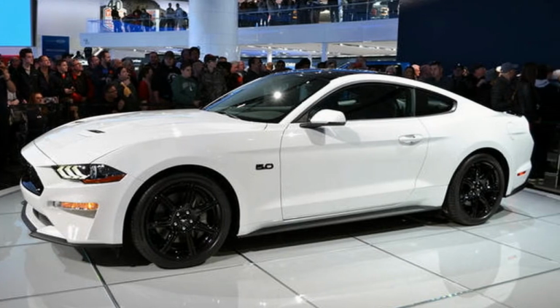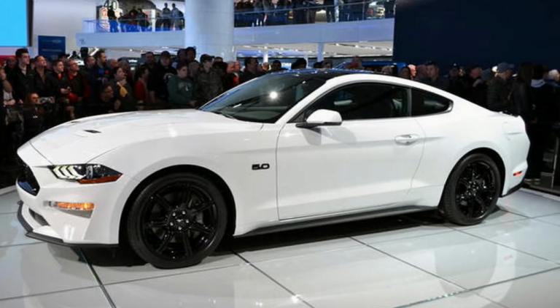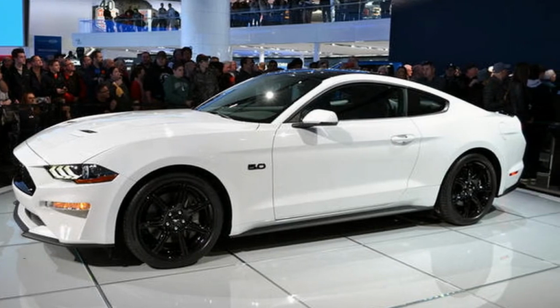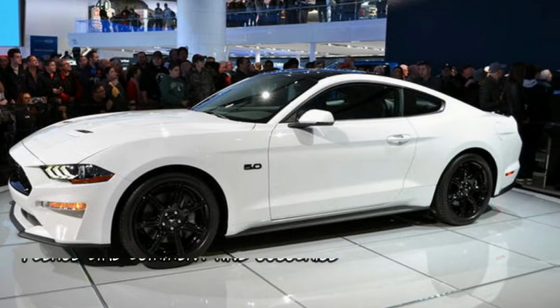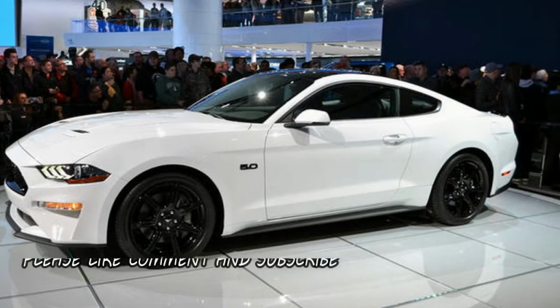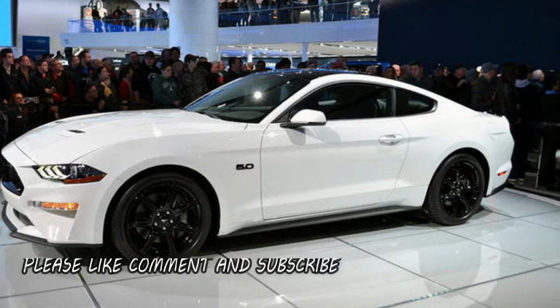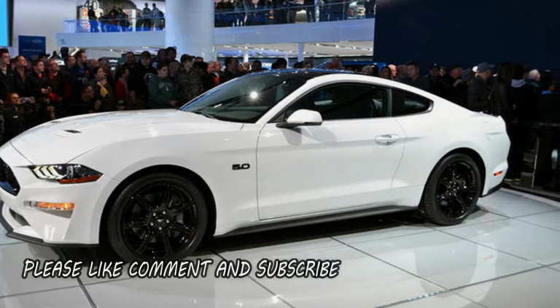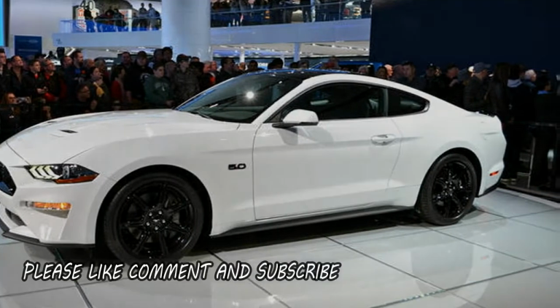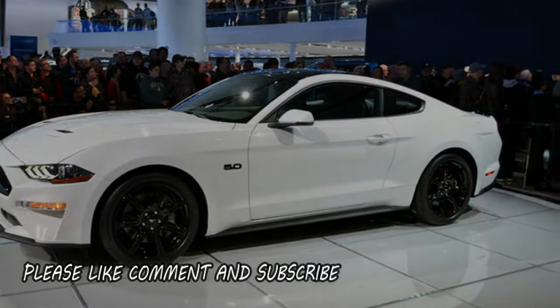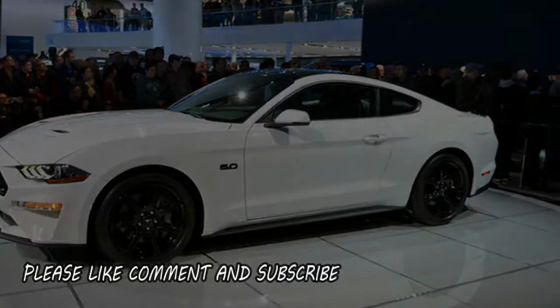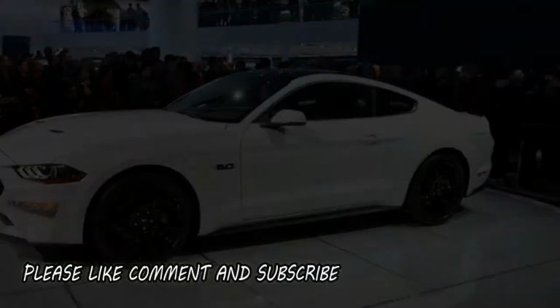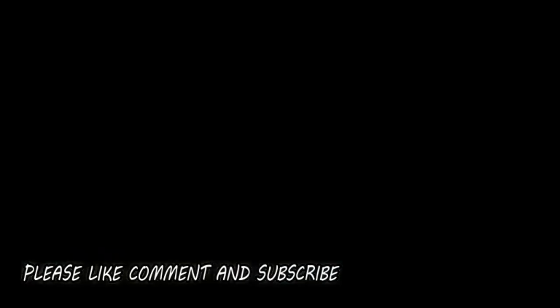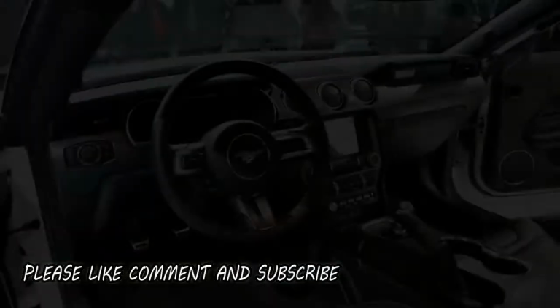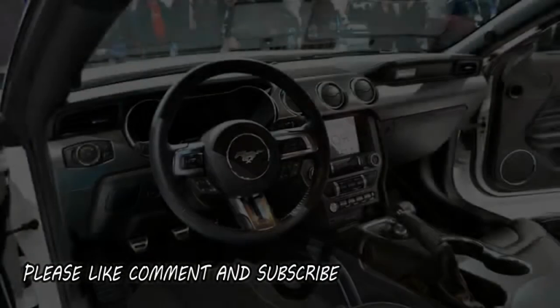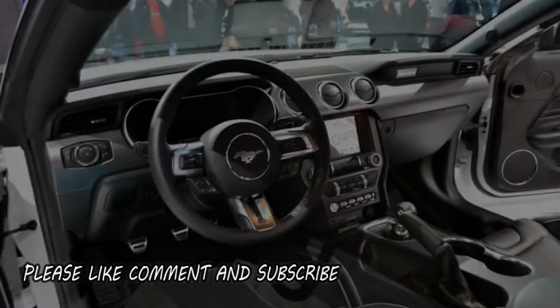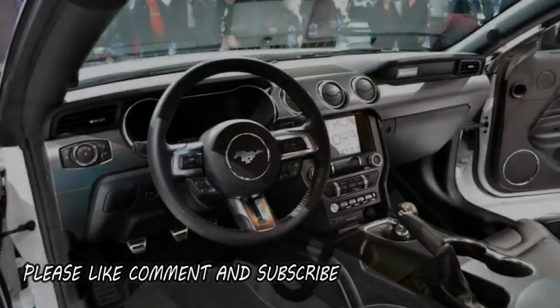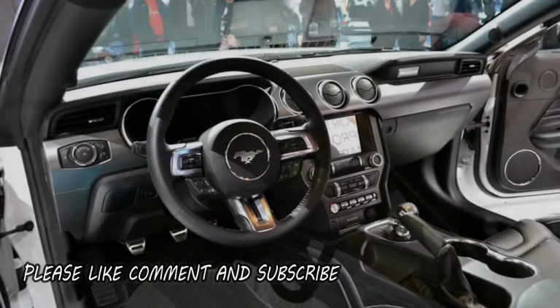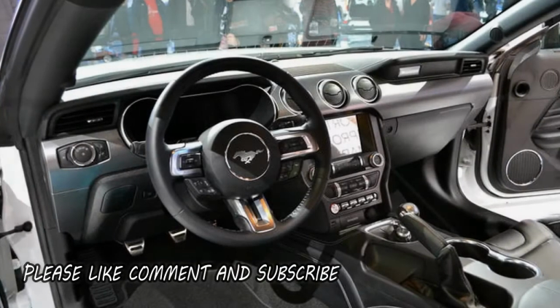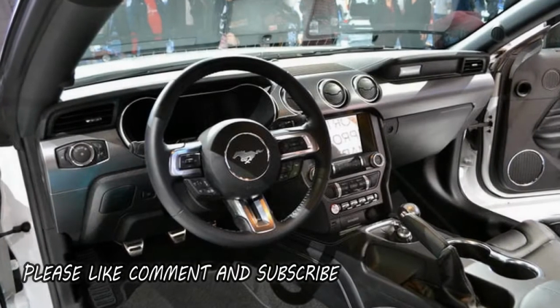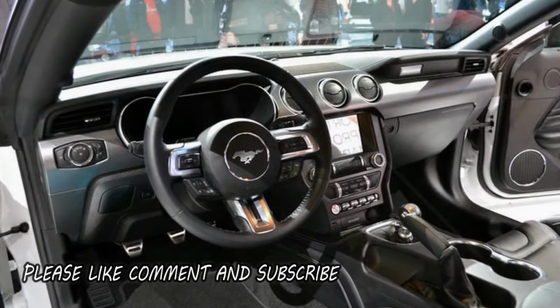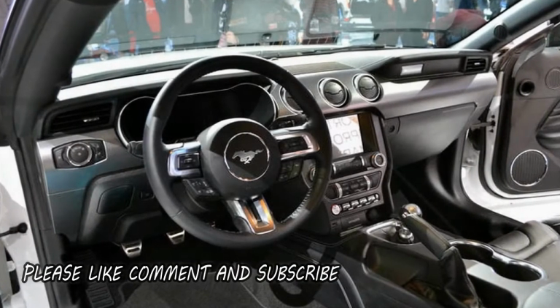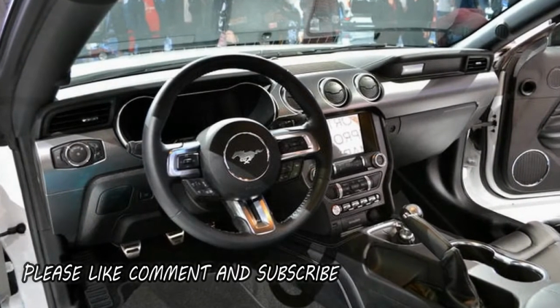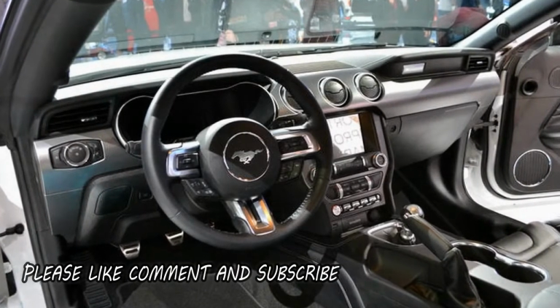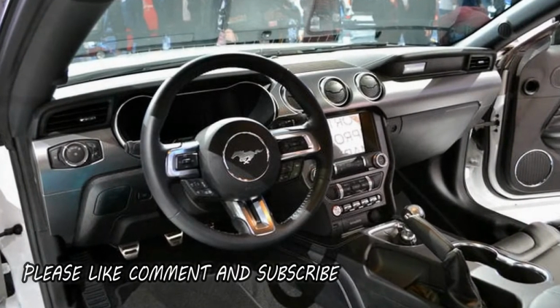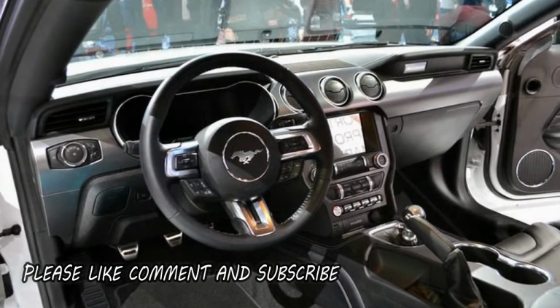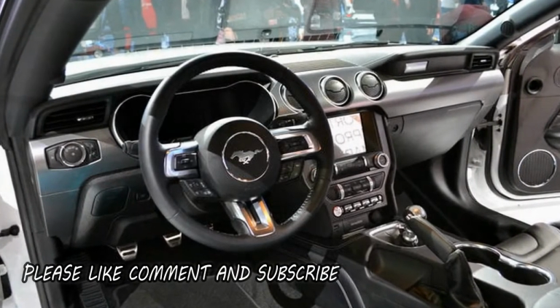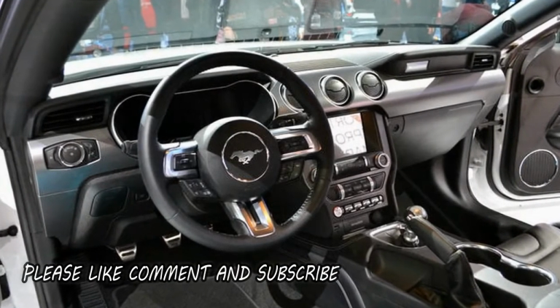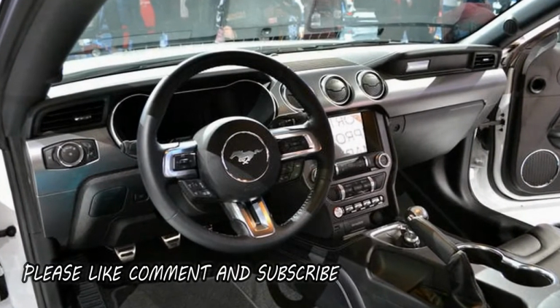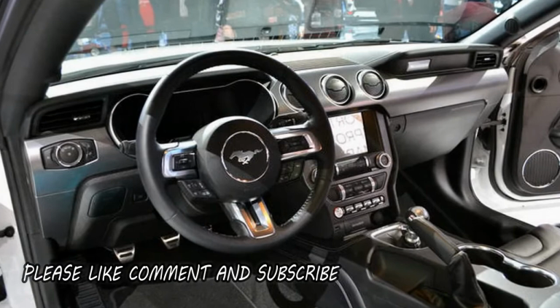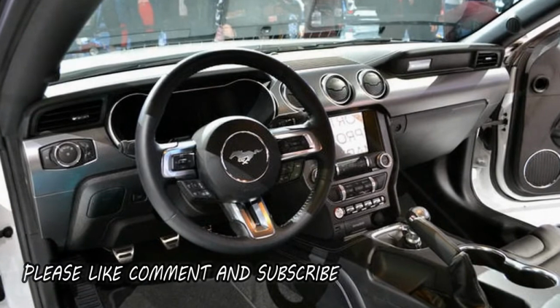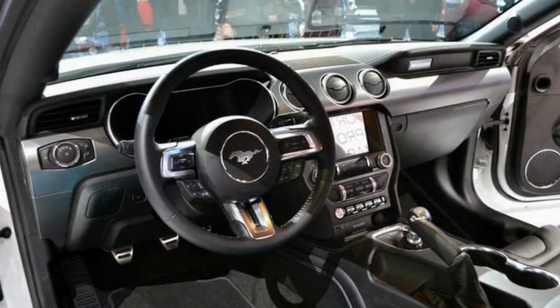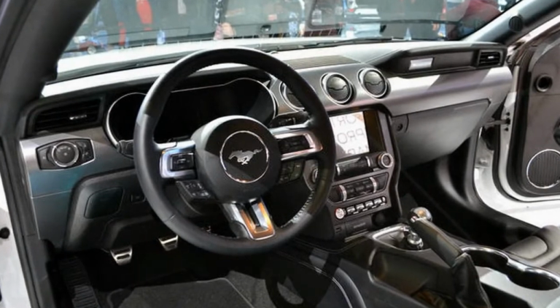Look for this to be a variant of the current Mustang GT, though any further speculation is pointless.